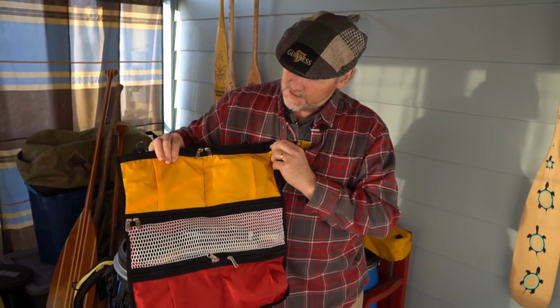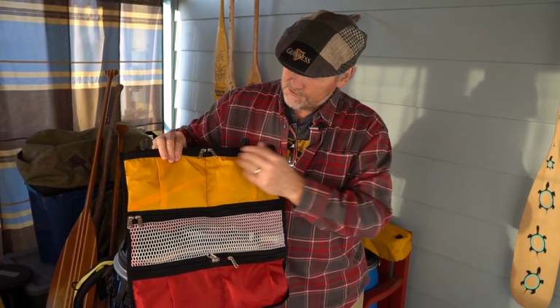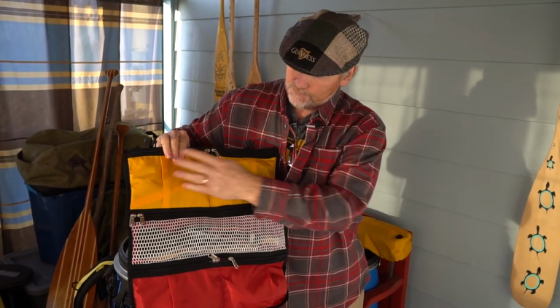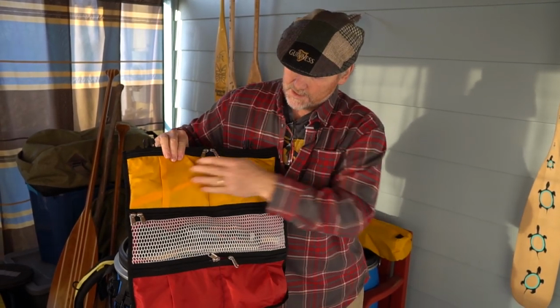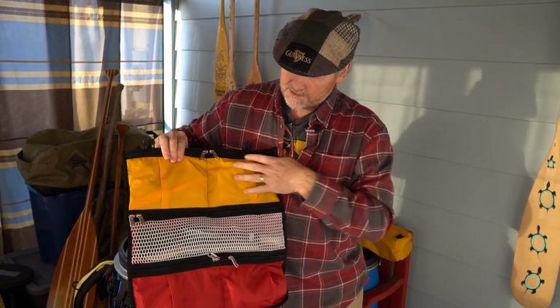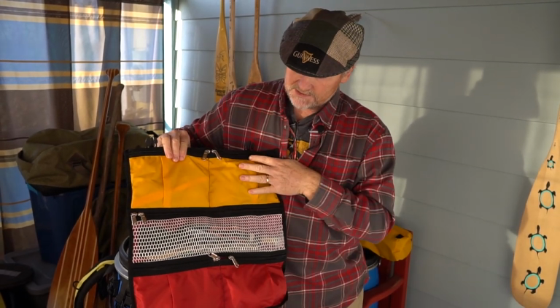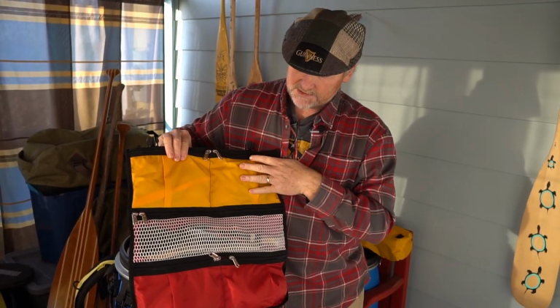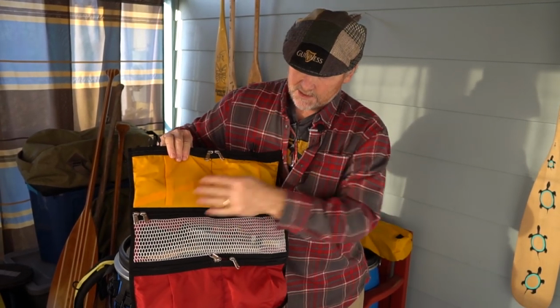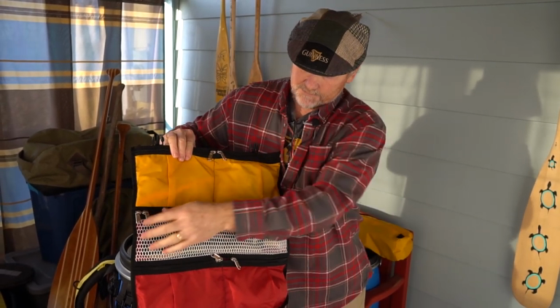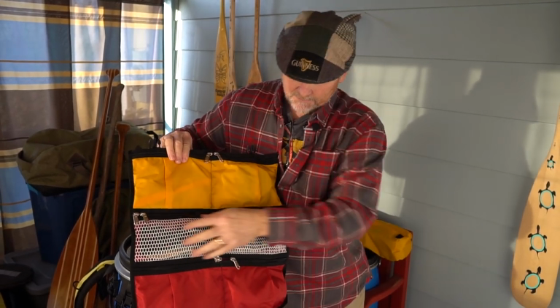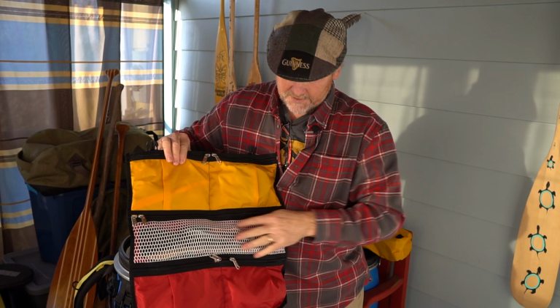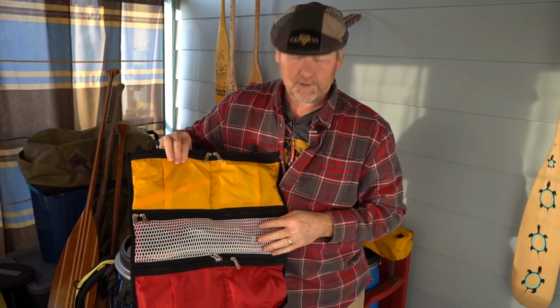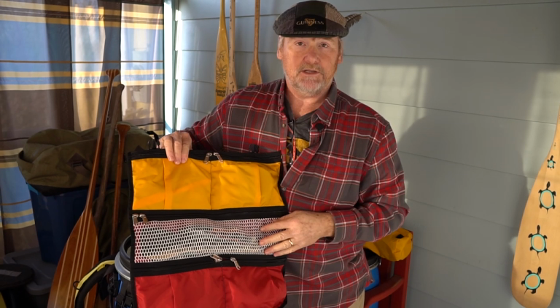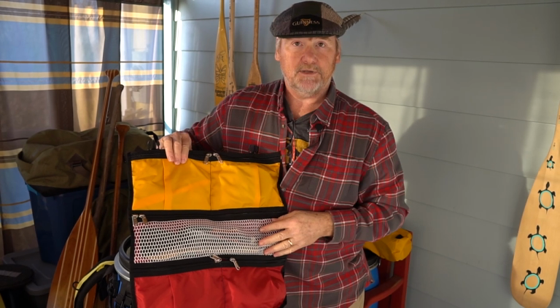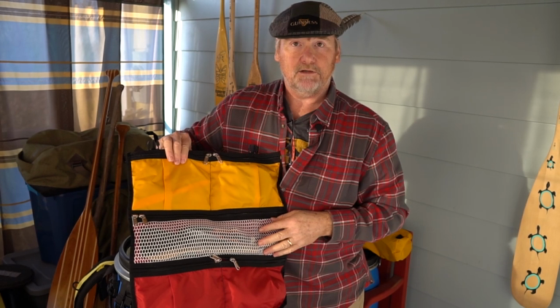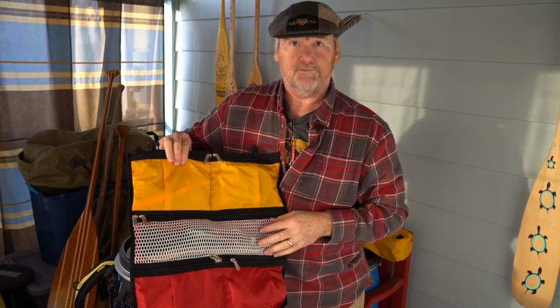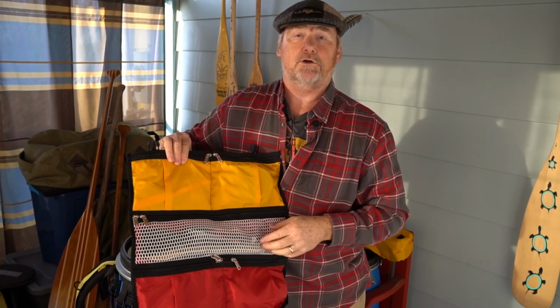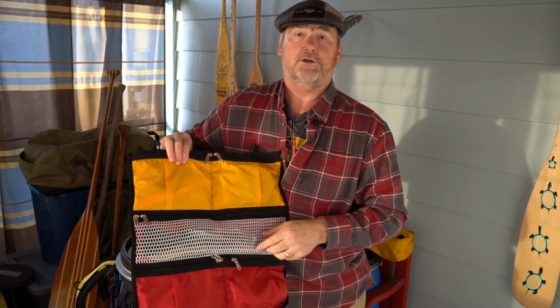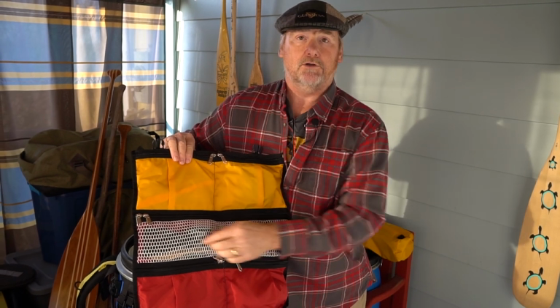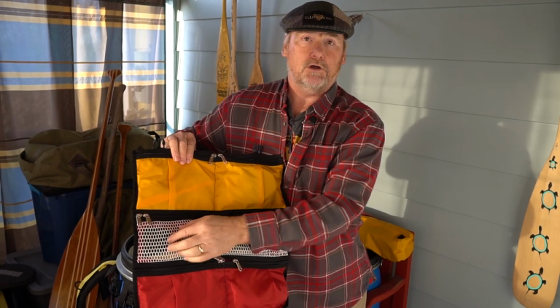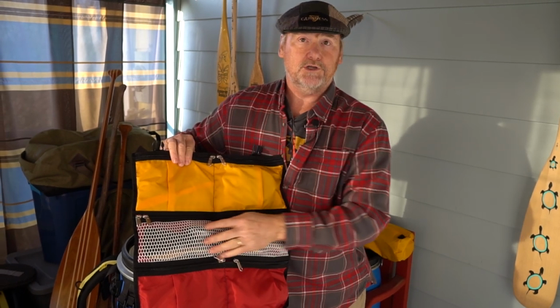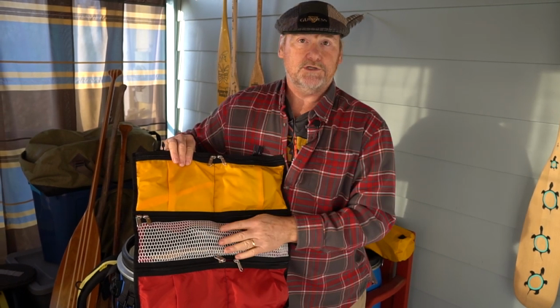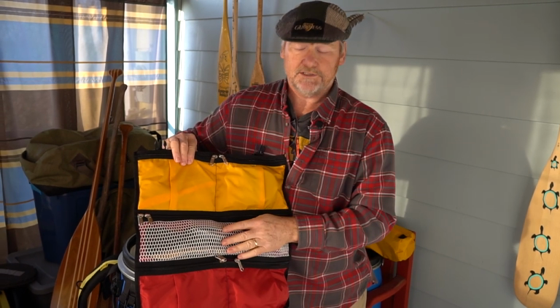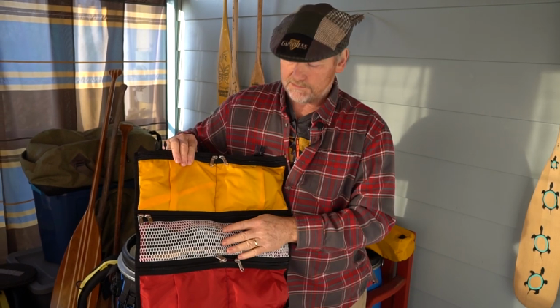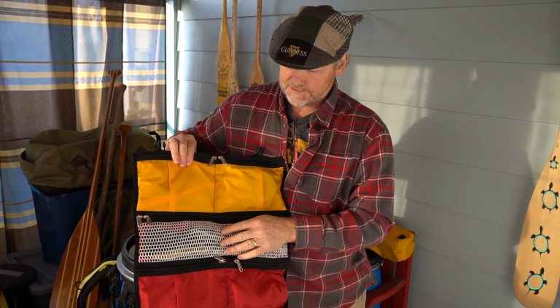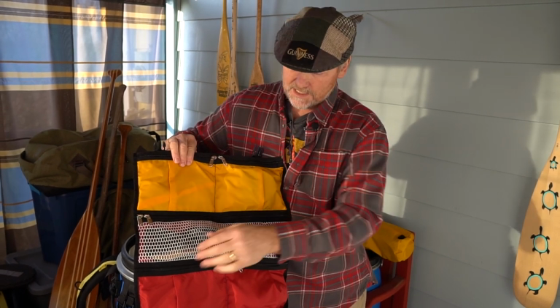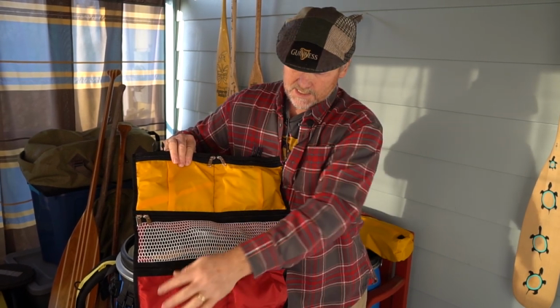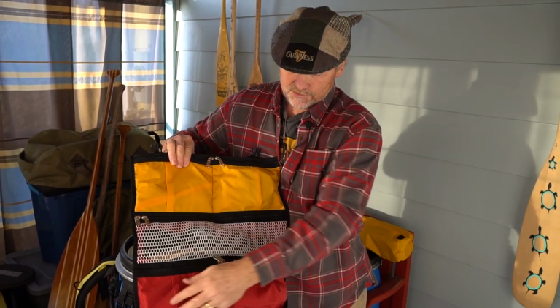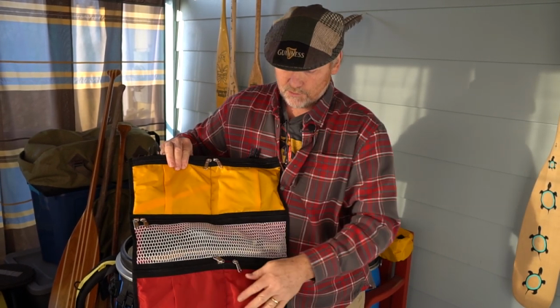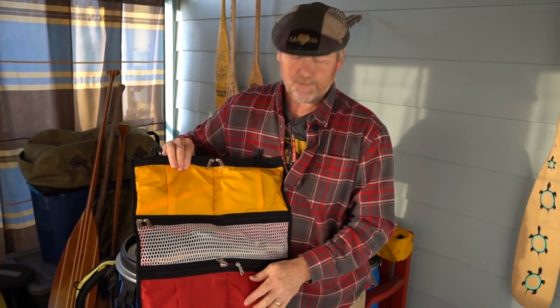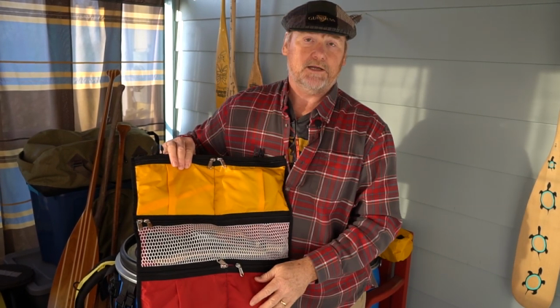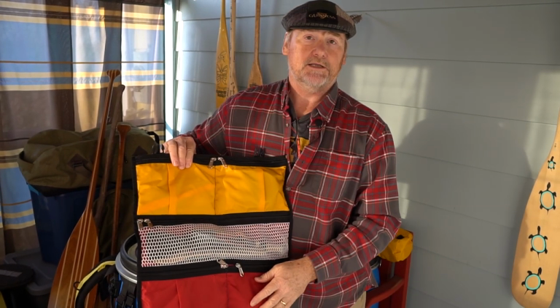There are two pockets at the top, a big one in the middle for all your long utensils, and two more pockets at the bottom.